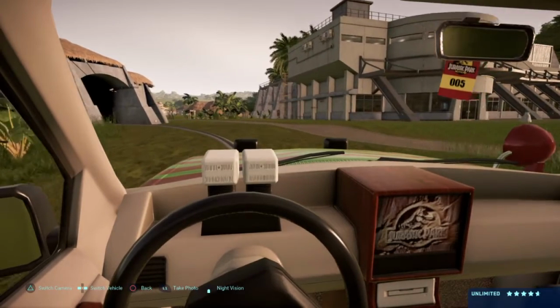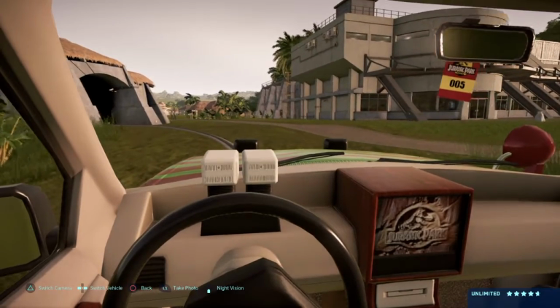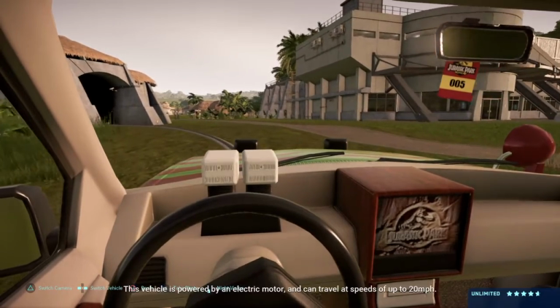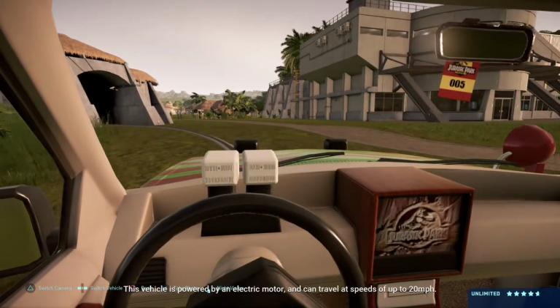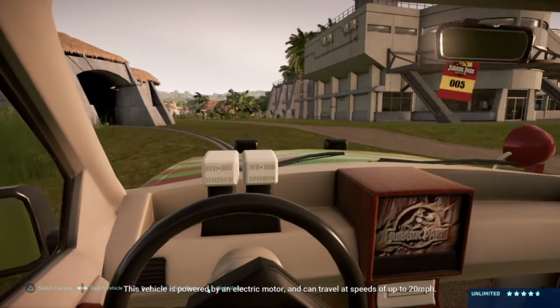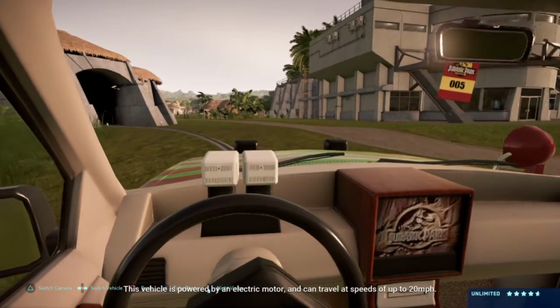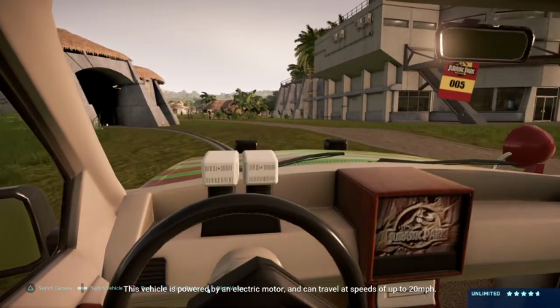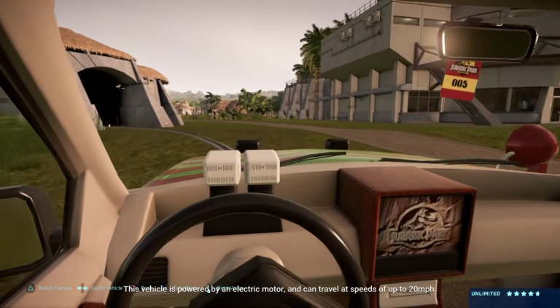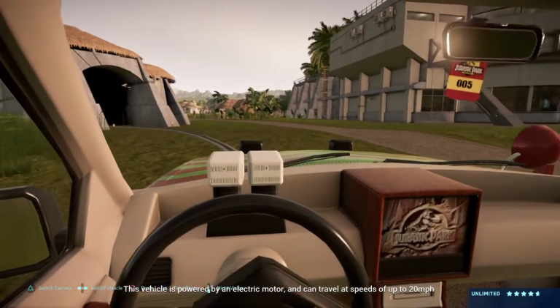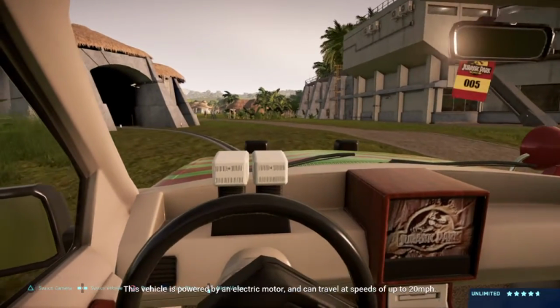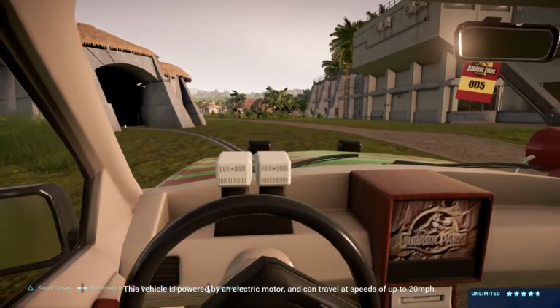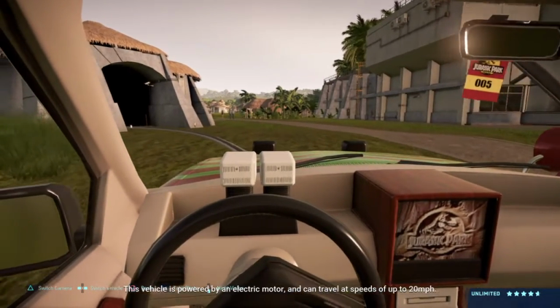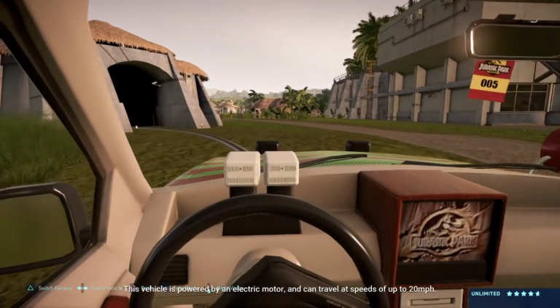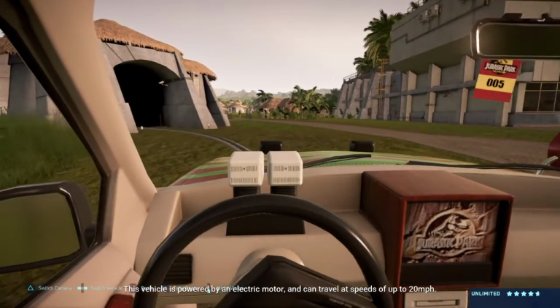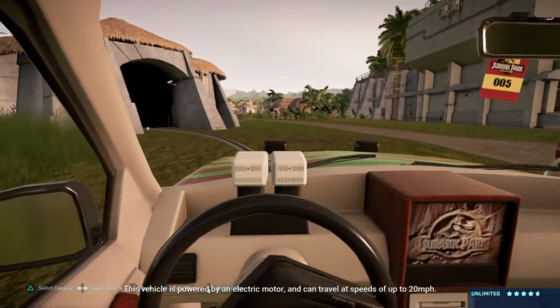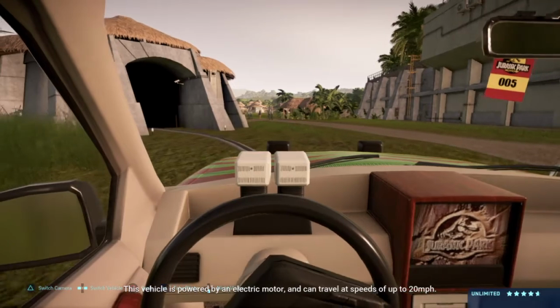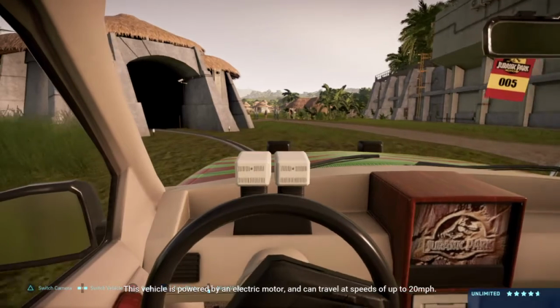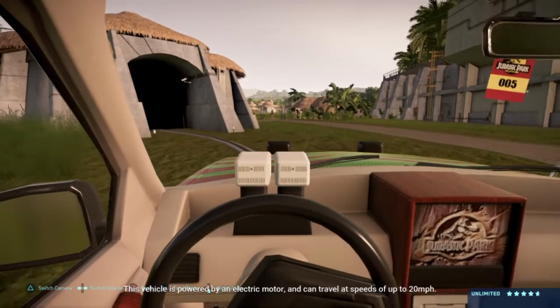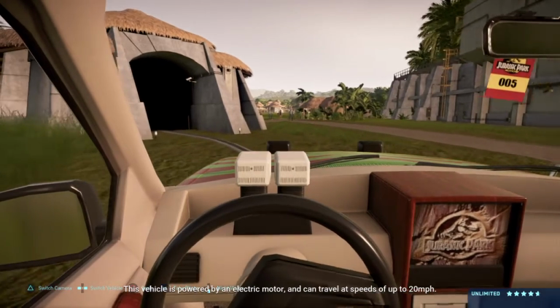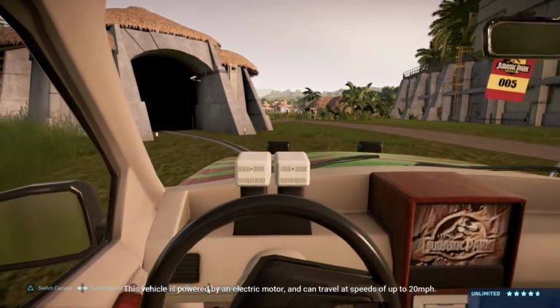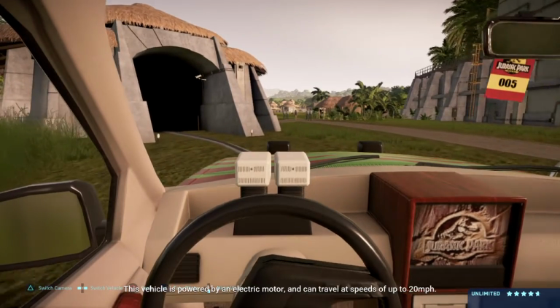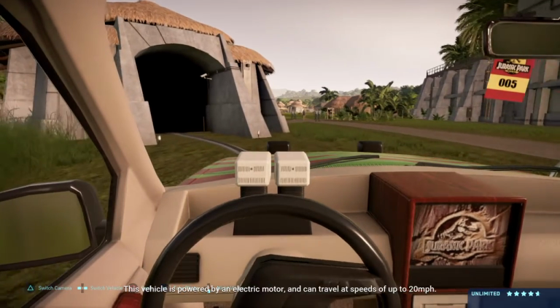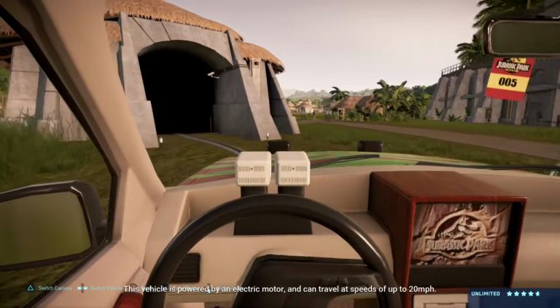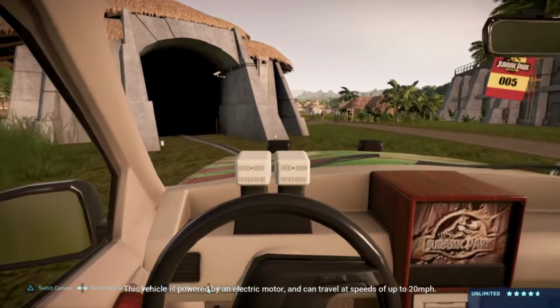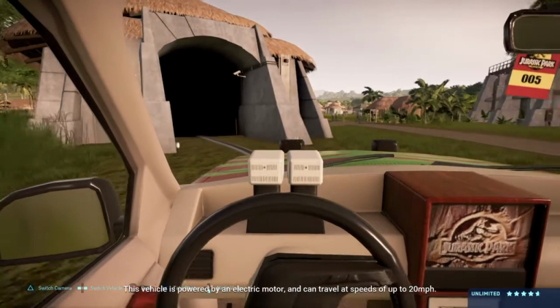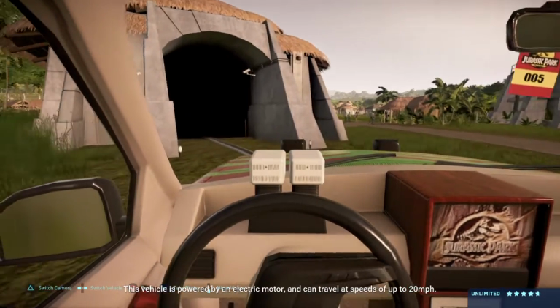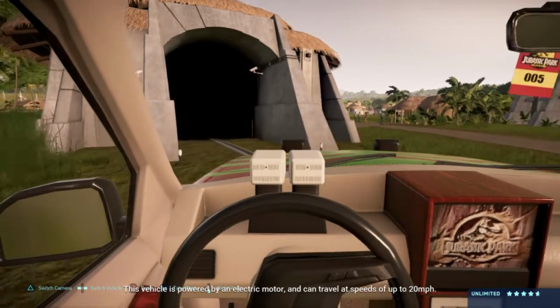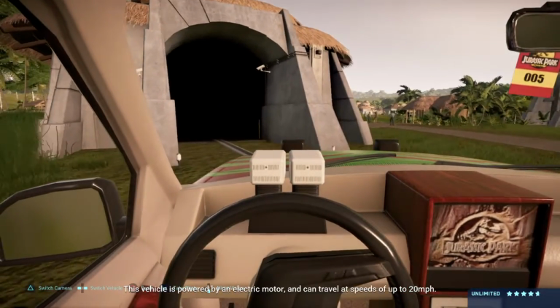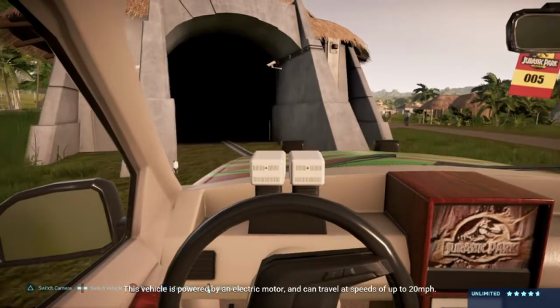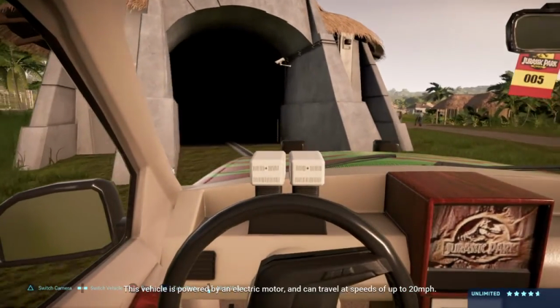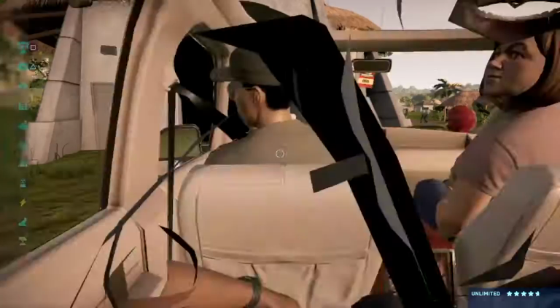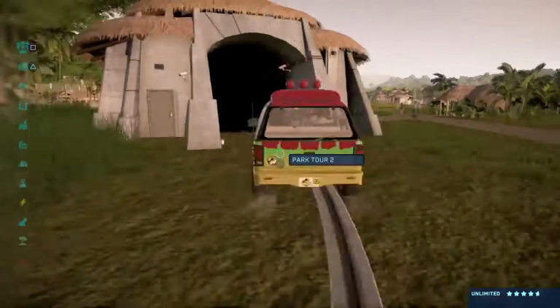This vehicle is powered by an electric motor and can travel at speeds of up to 20 miles per hour.